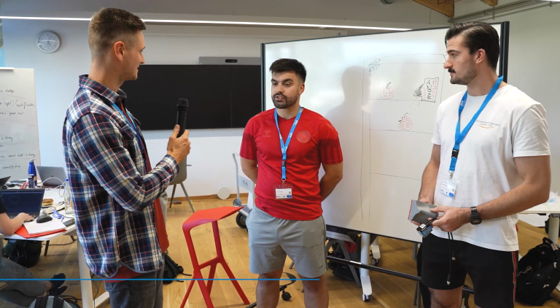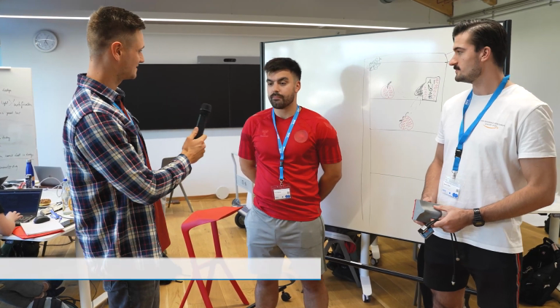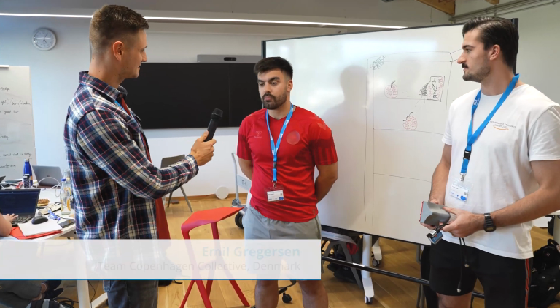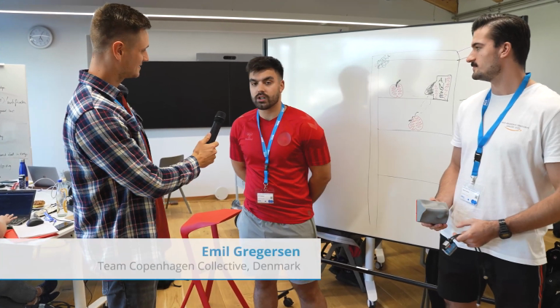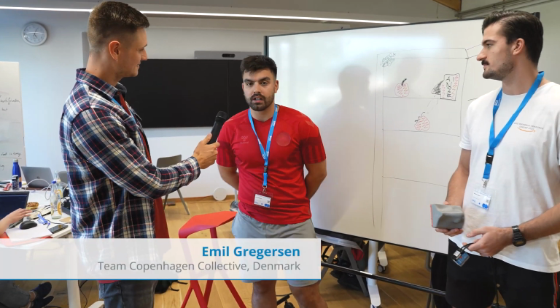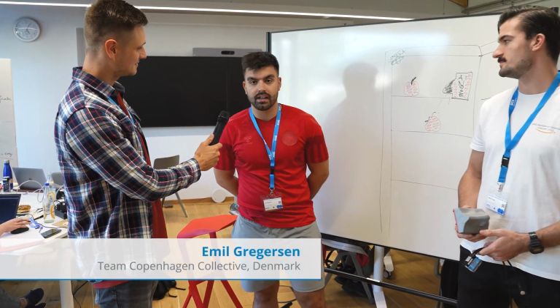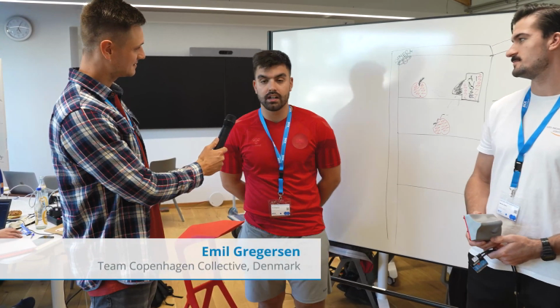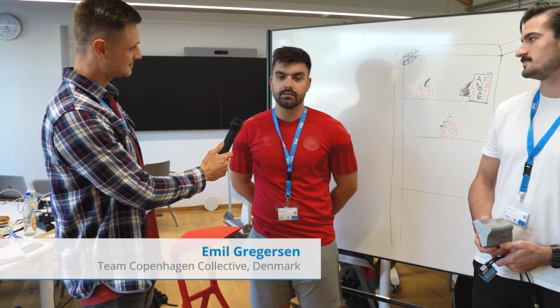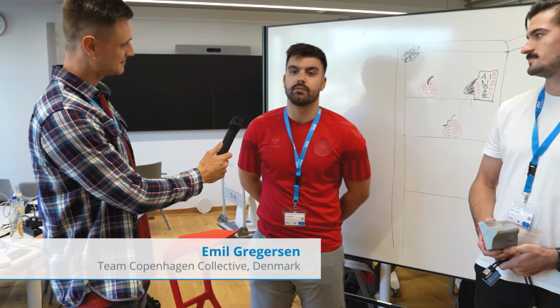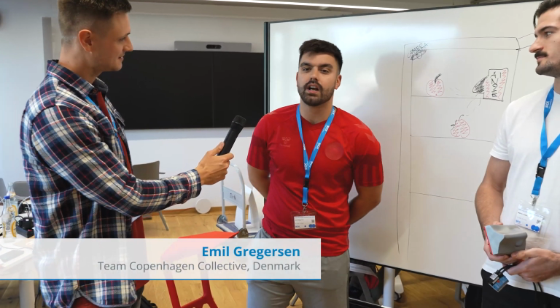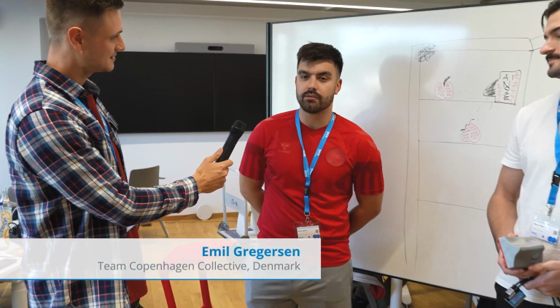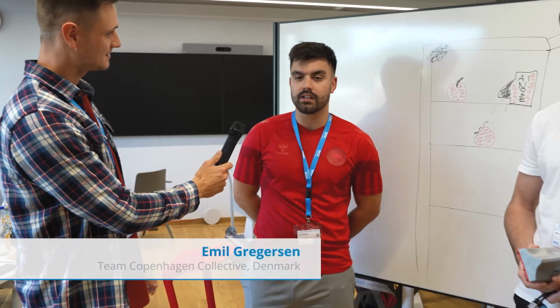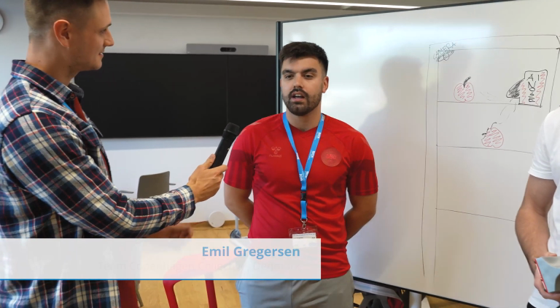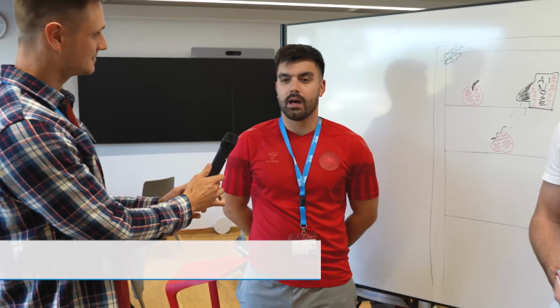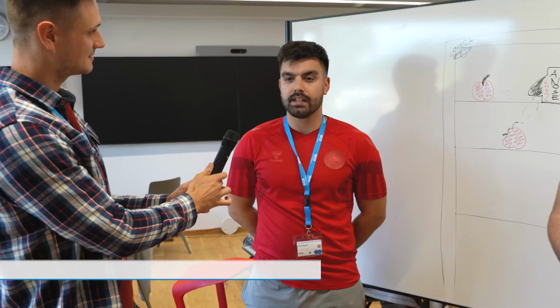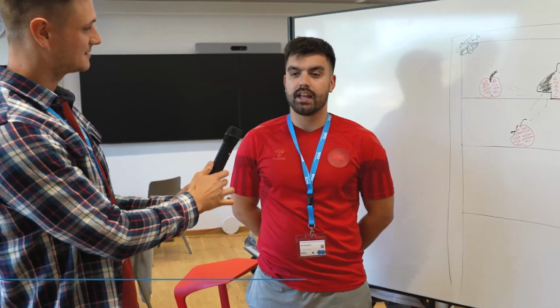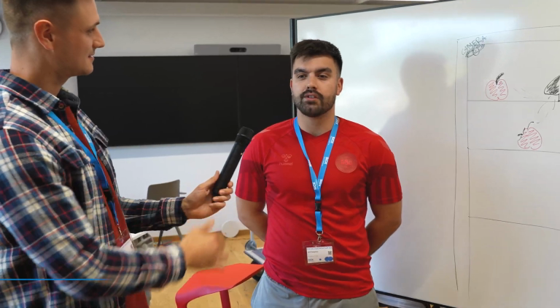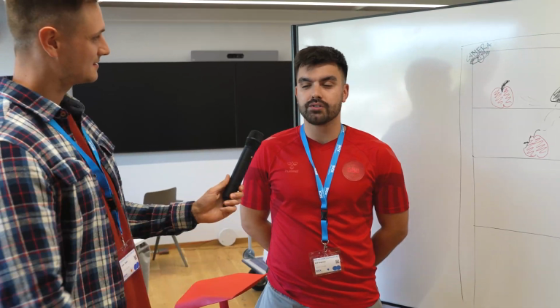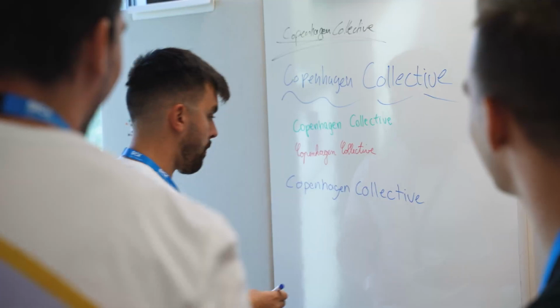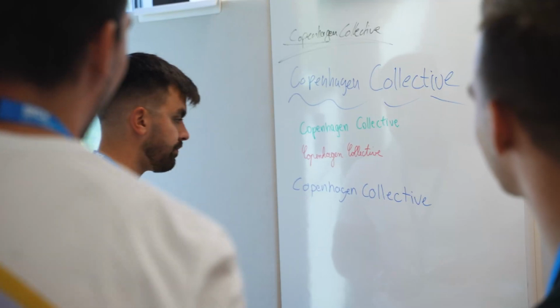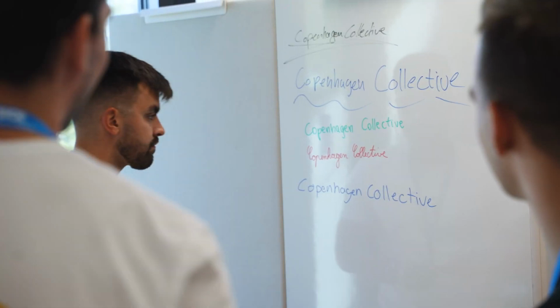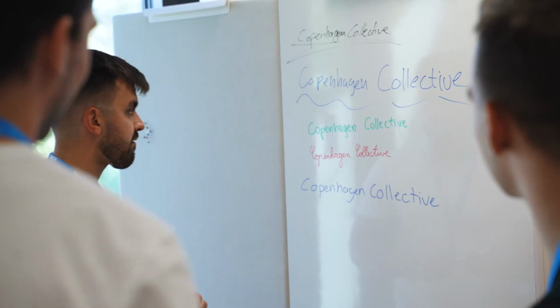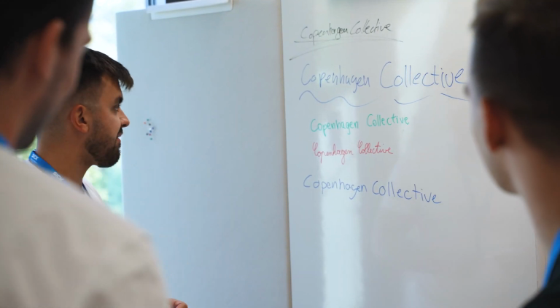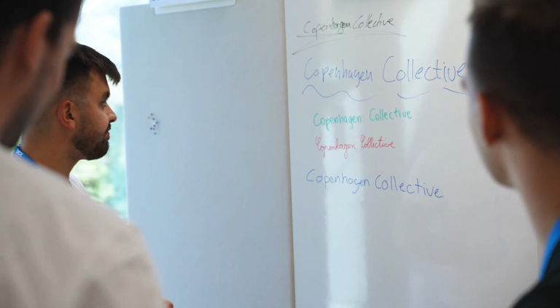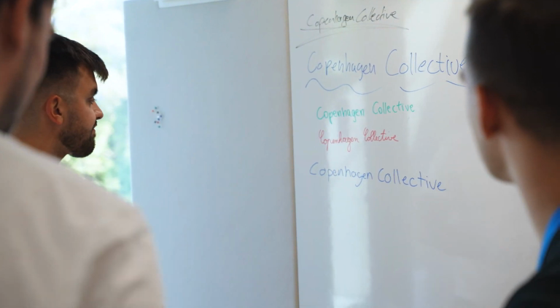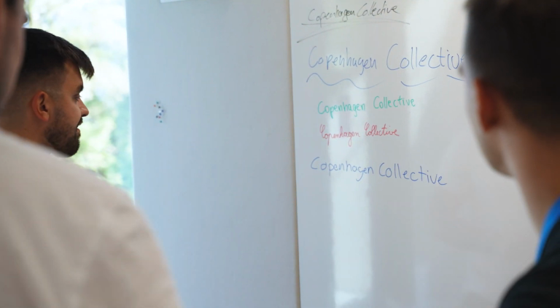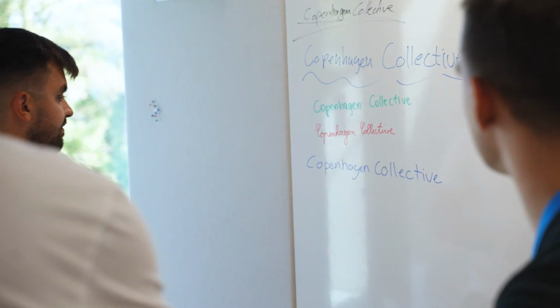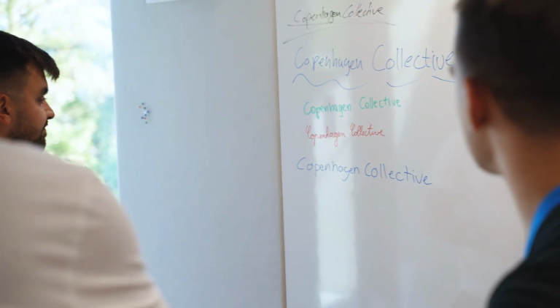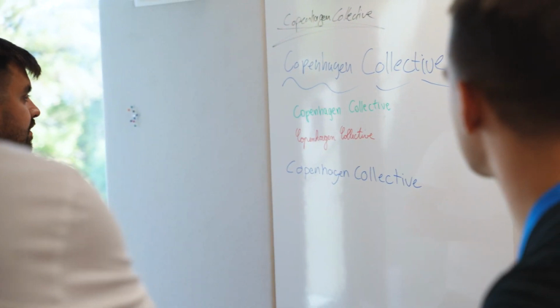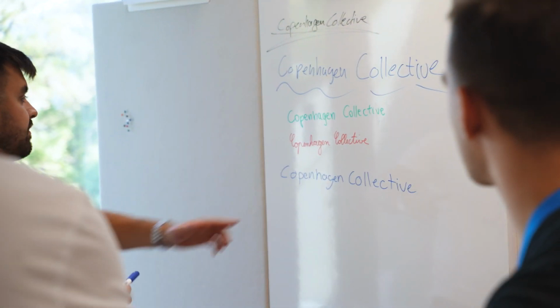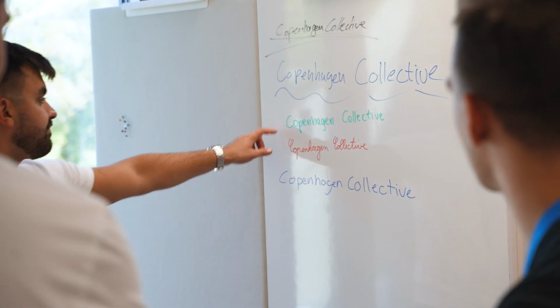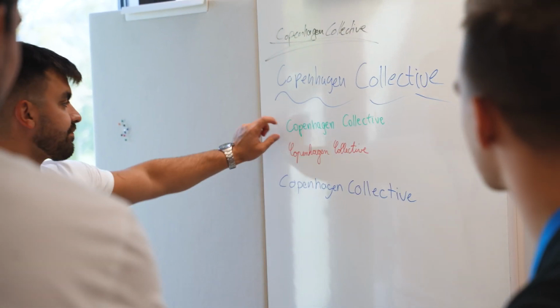Sure. Copenhagen Collective — we are working on reducing food waste, especially in the restaurant and catering industry.